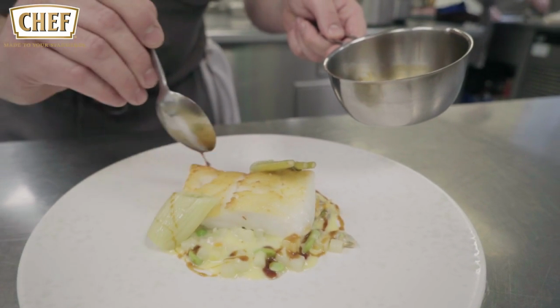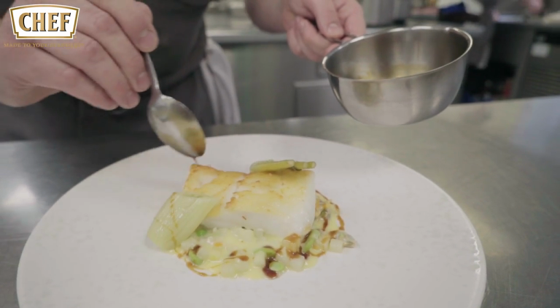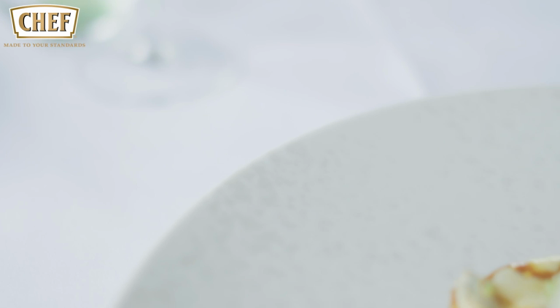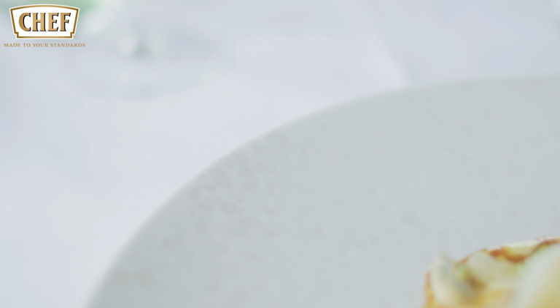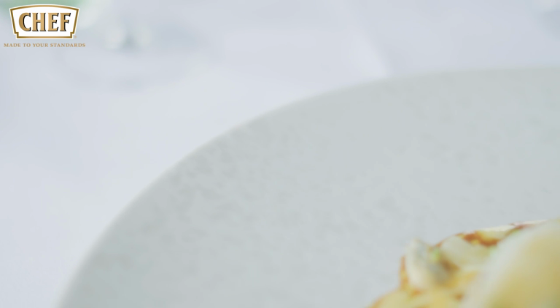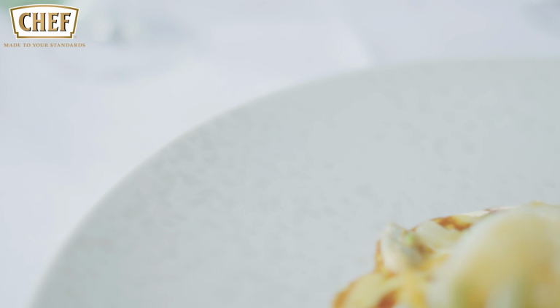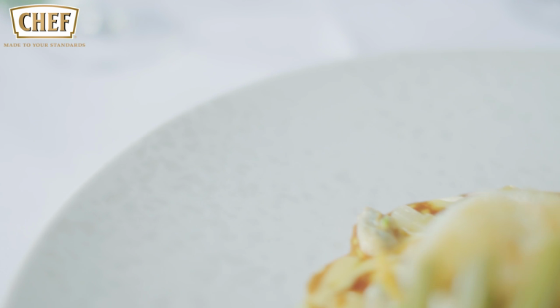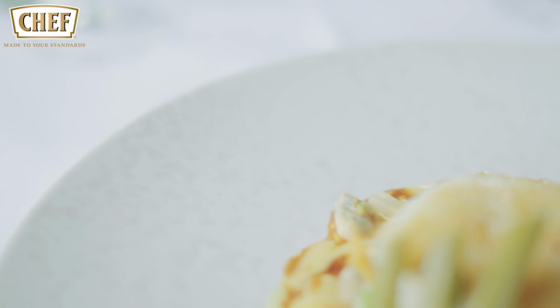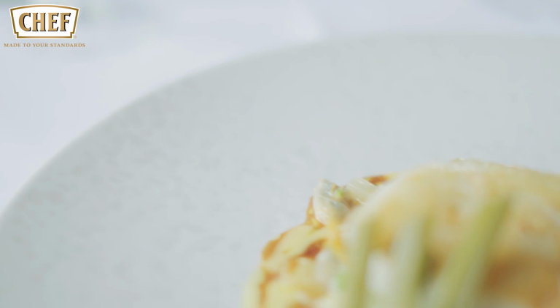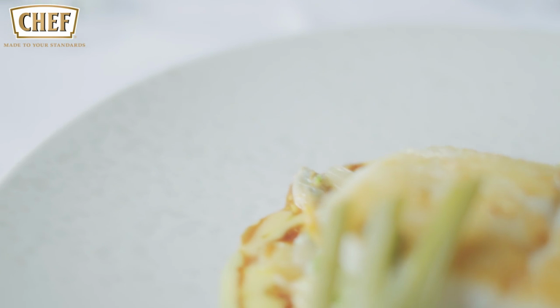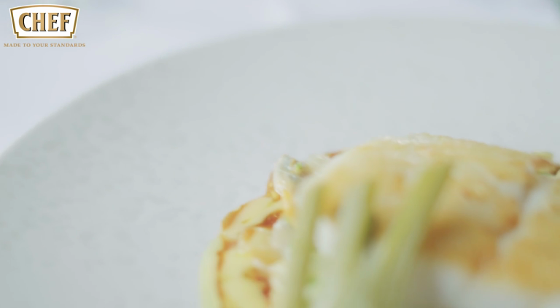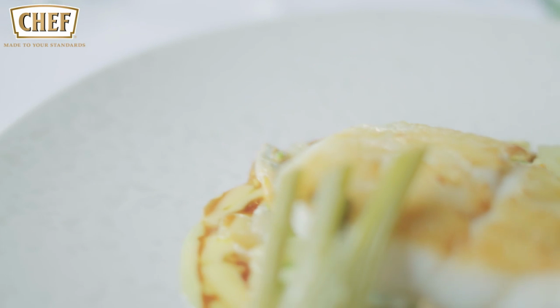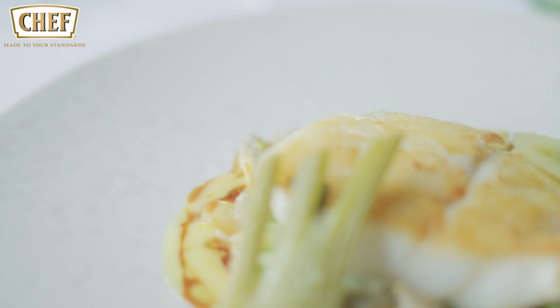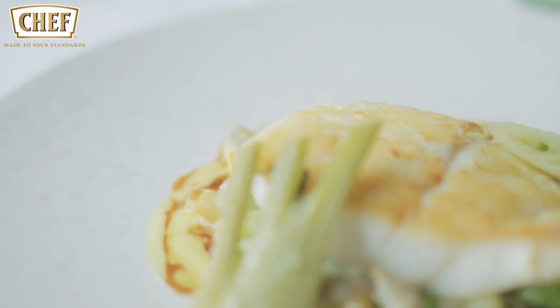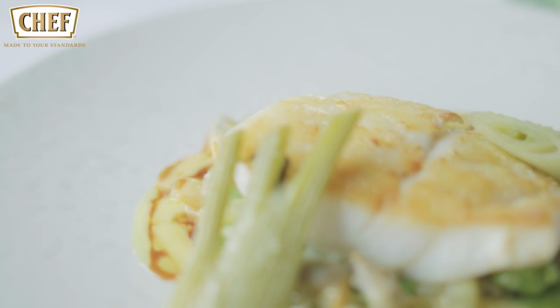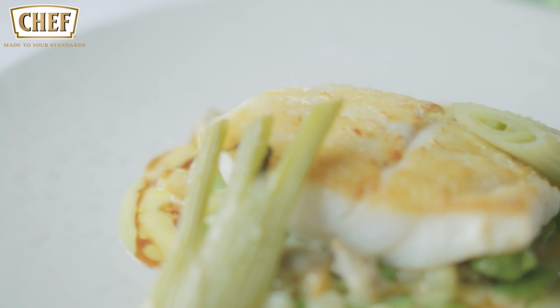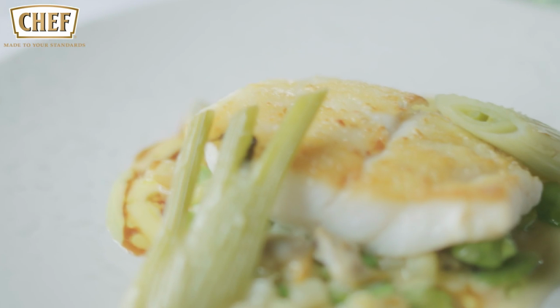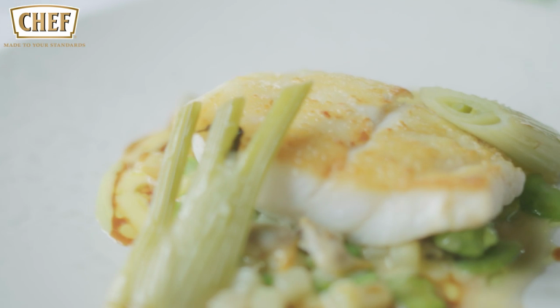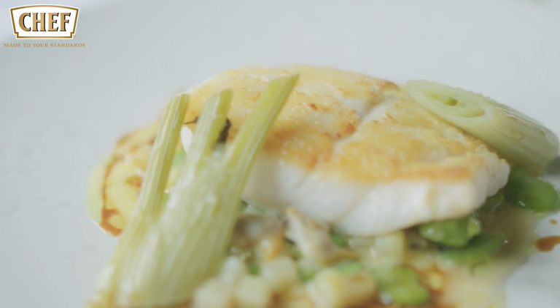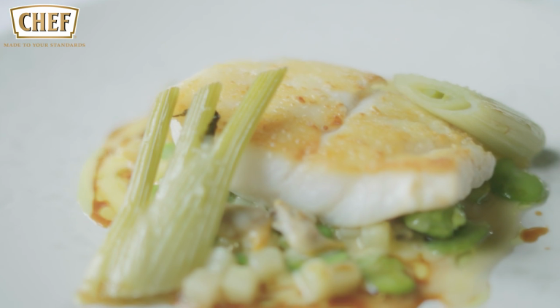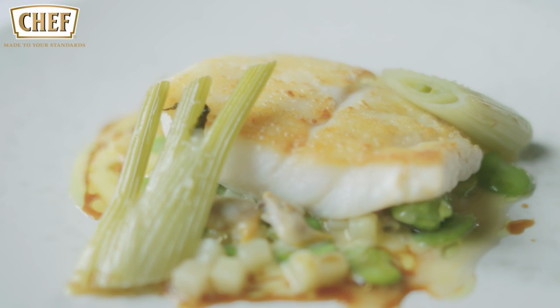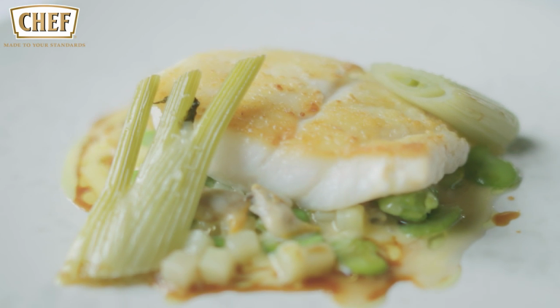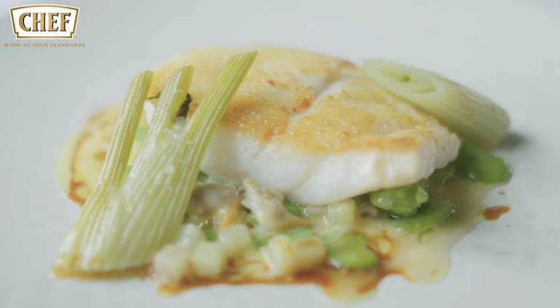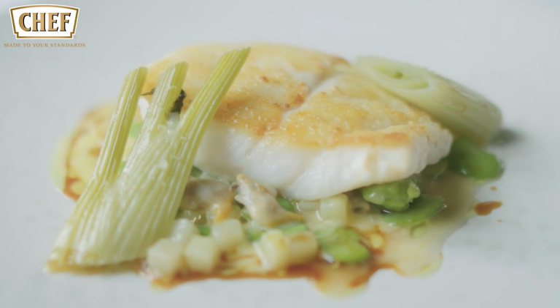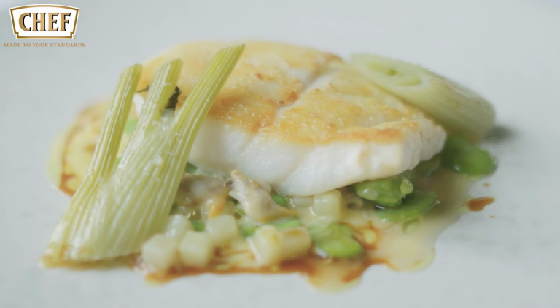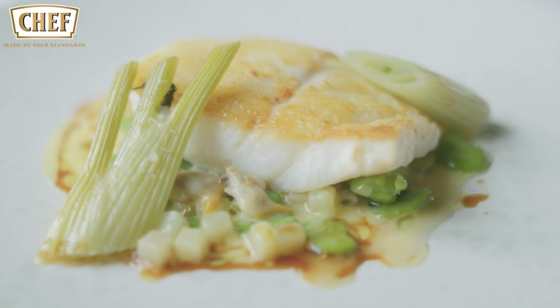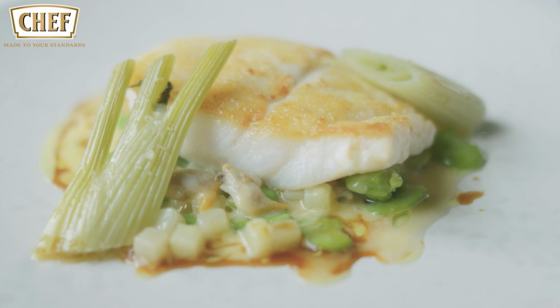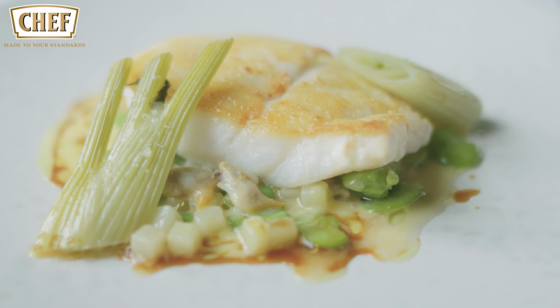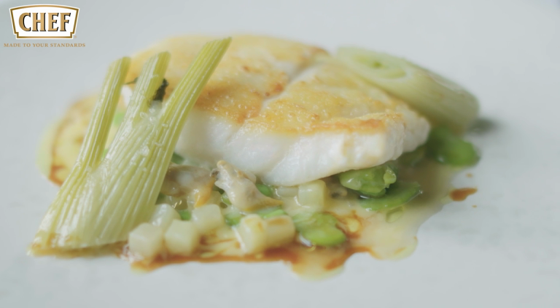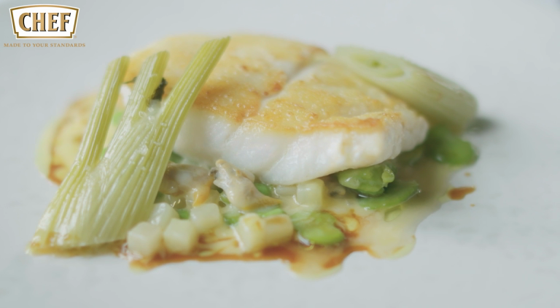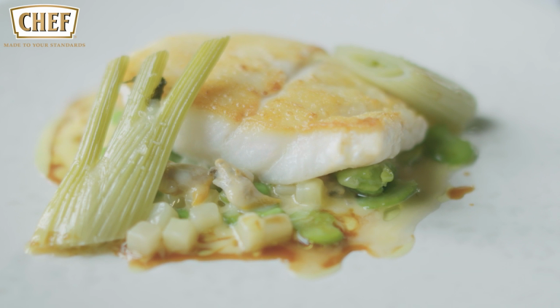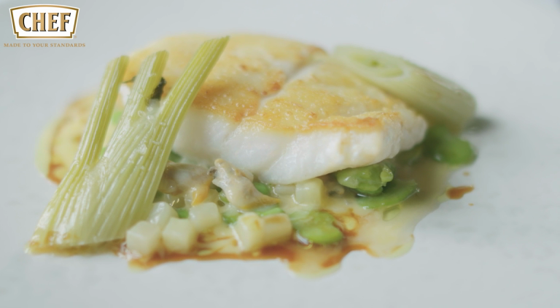There we have a roast fillet of turbot, English peas, Jersey royals and cockles.